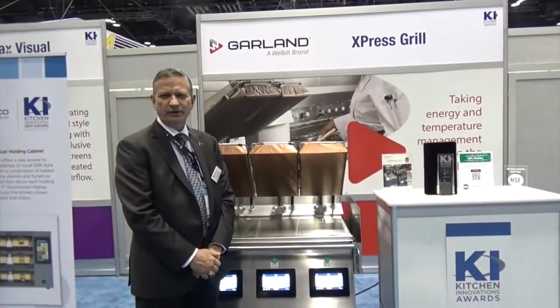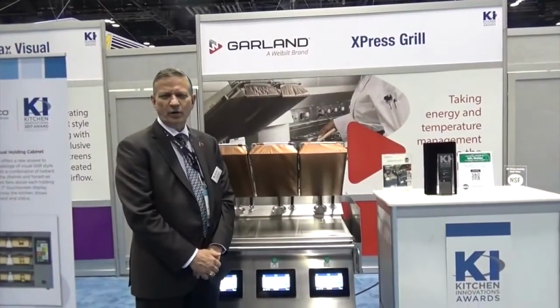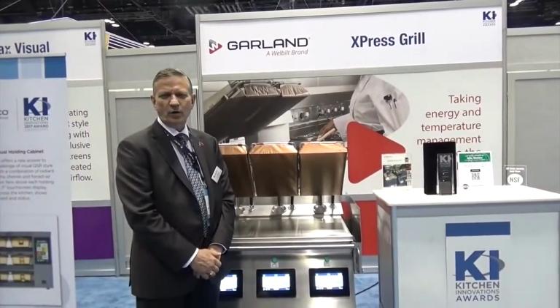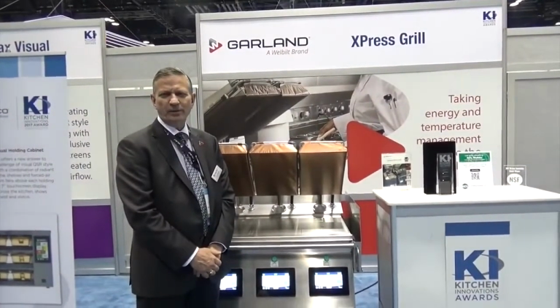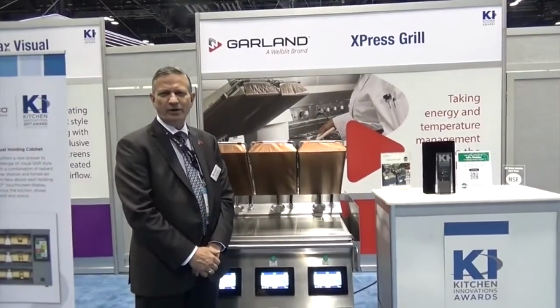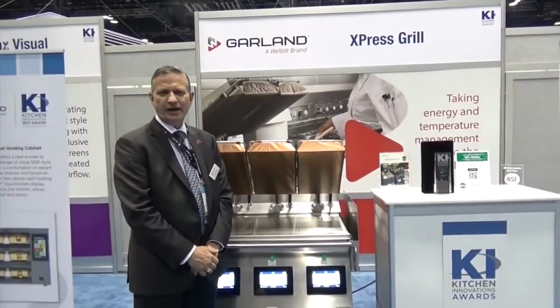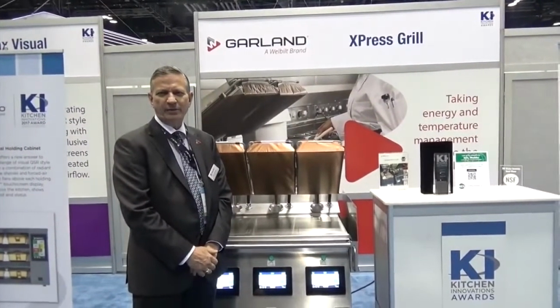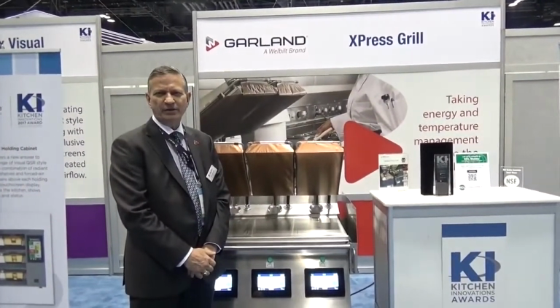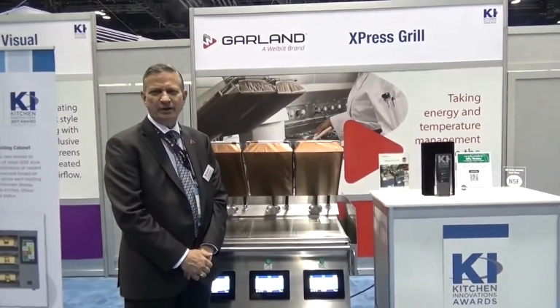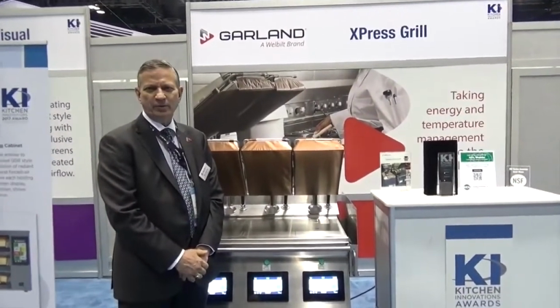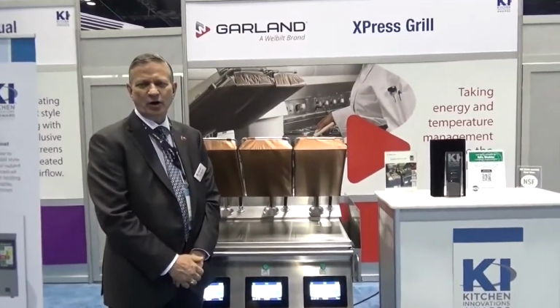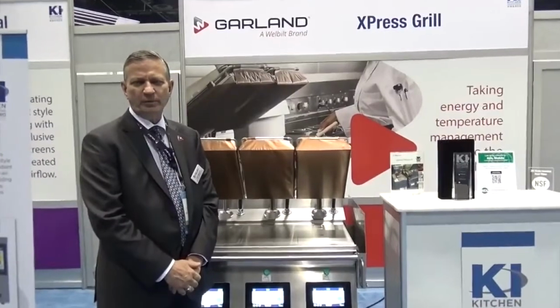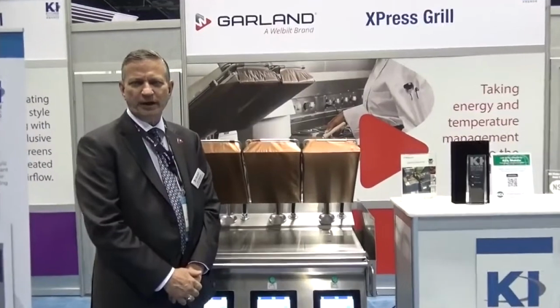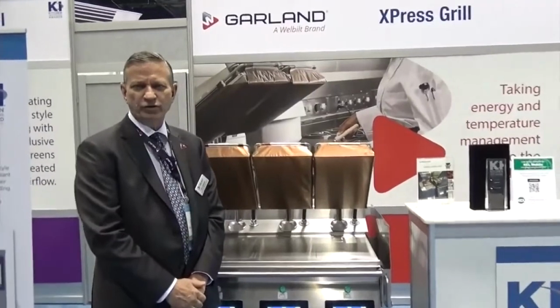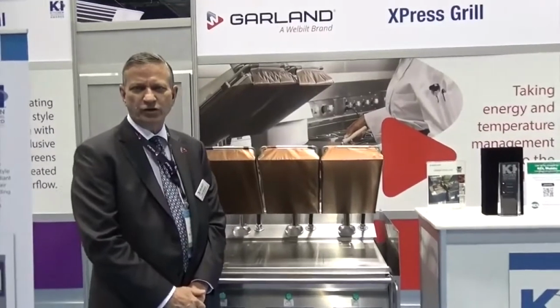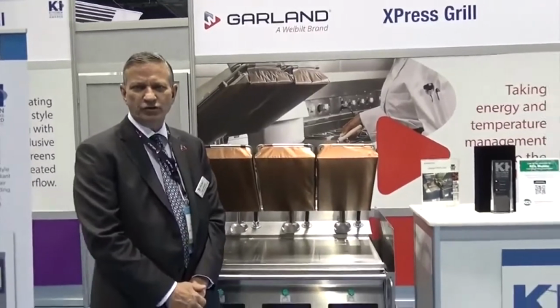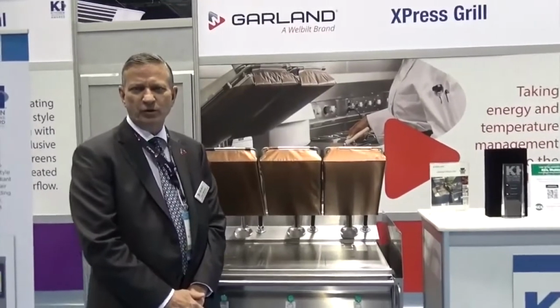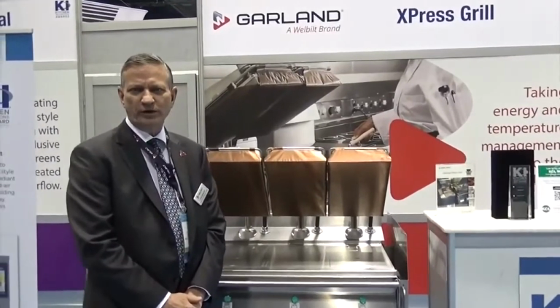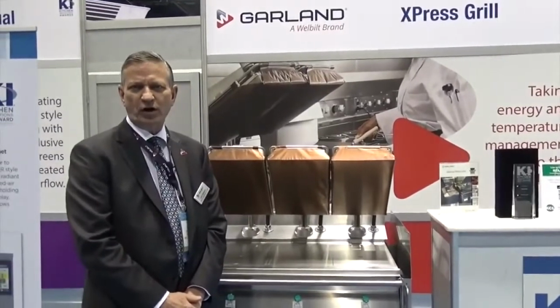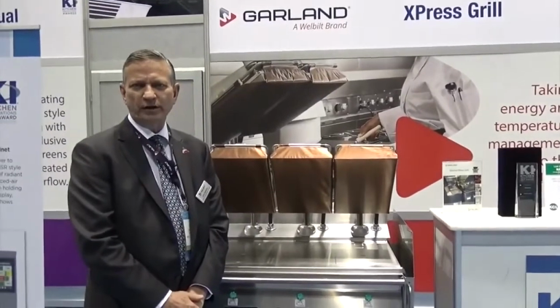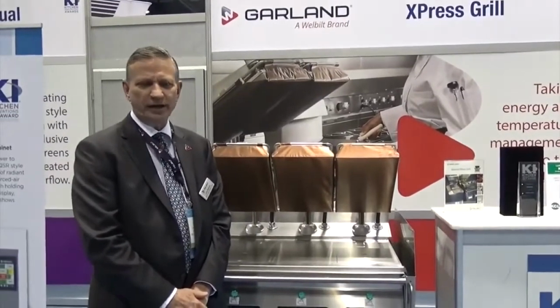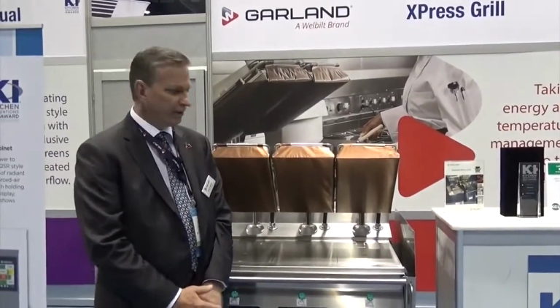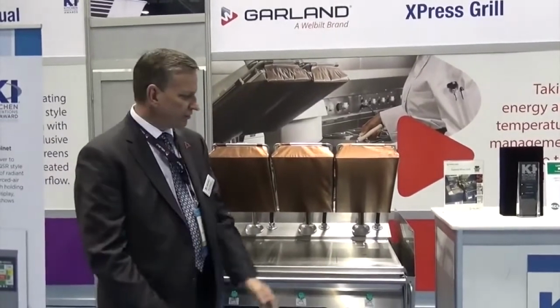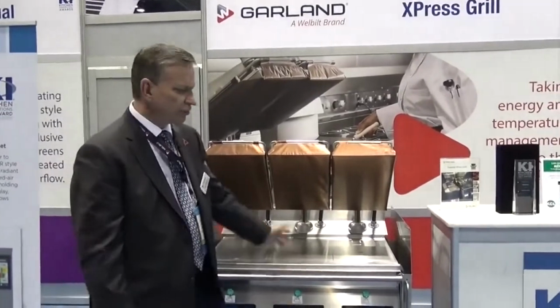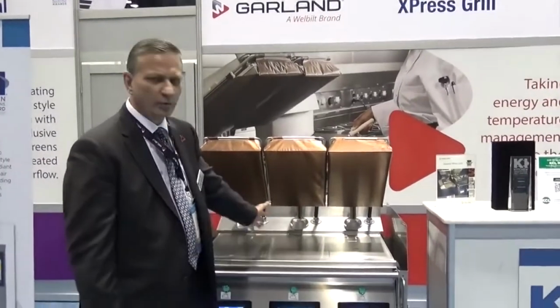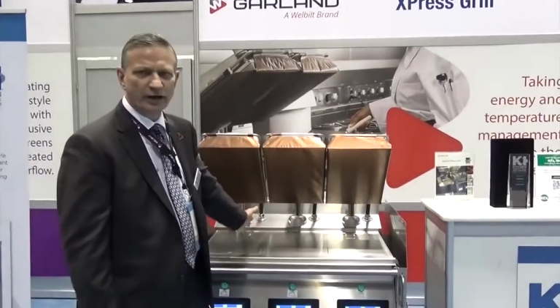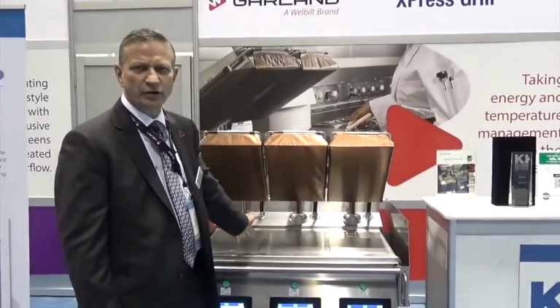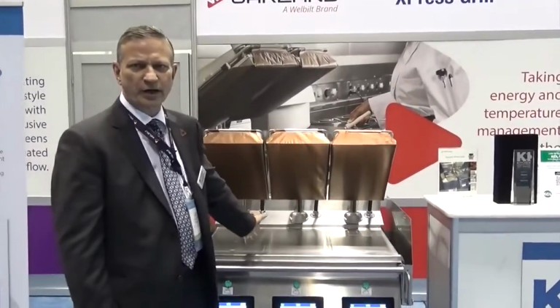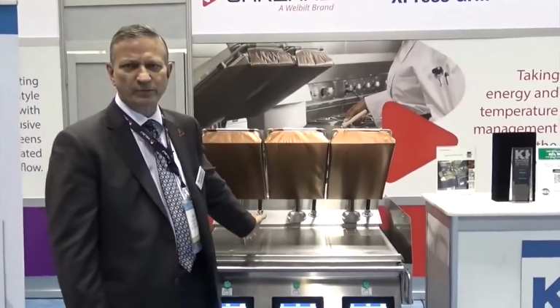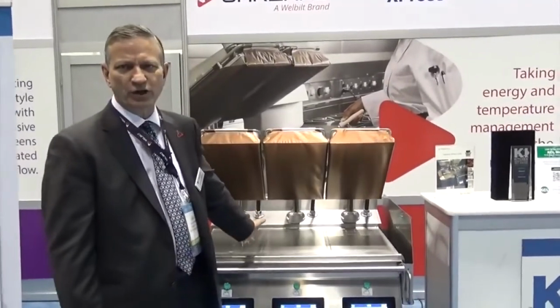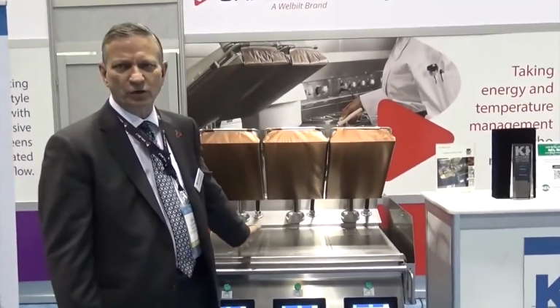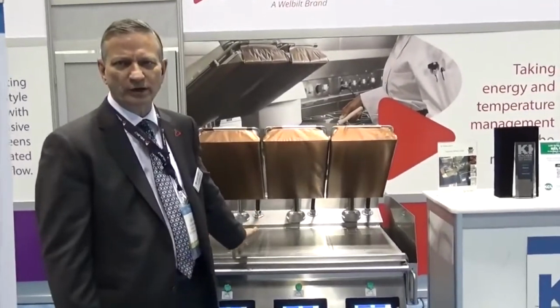Hello, I'm Larry Gammon. I'm the product manager with Garland and this is our brand new clamshell grill.